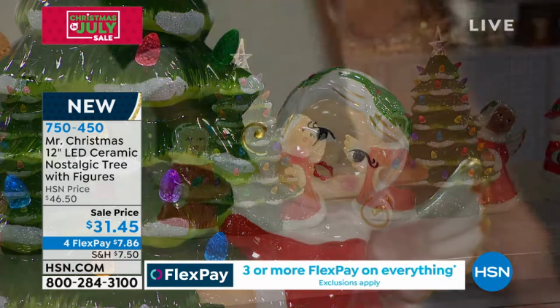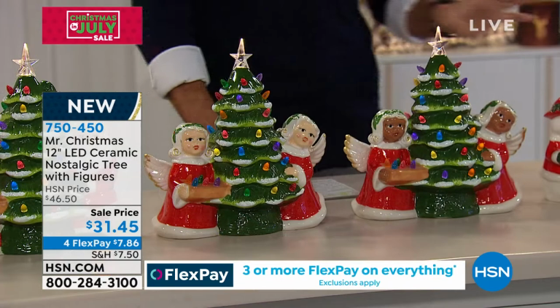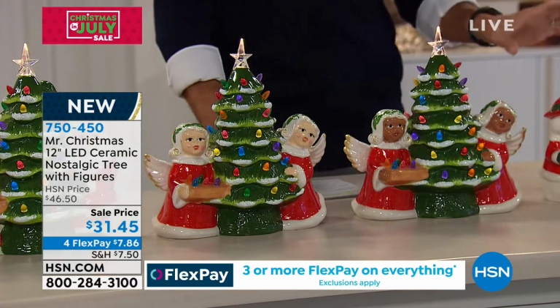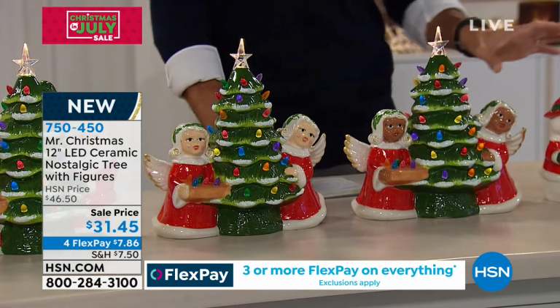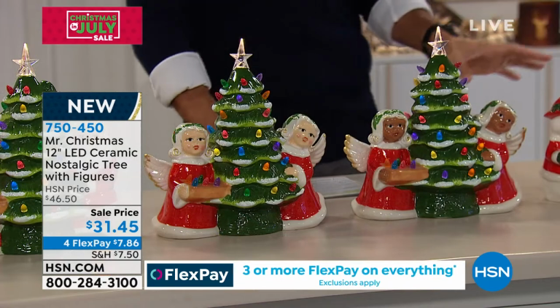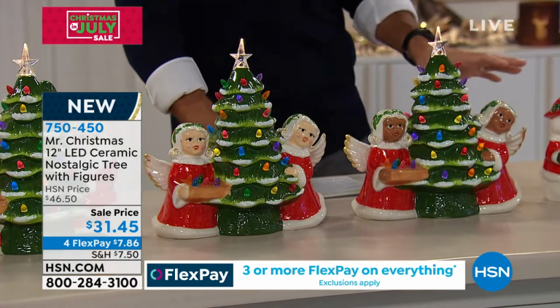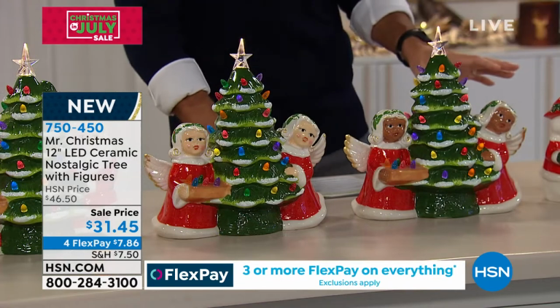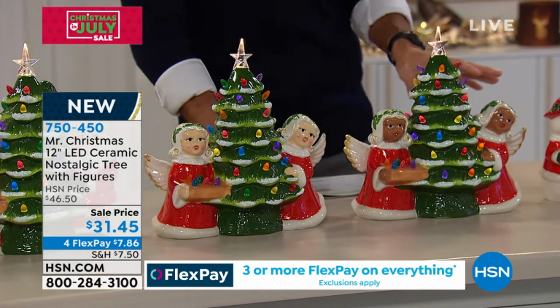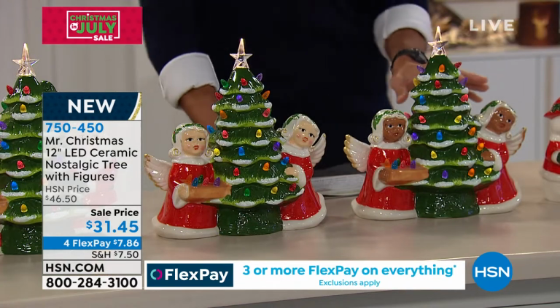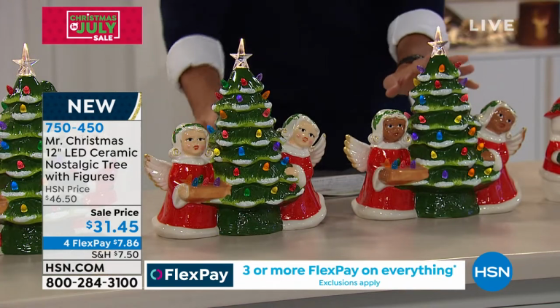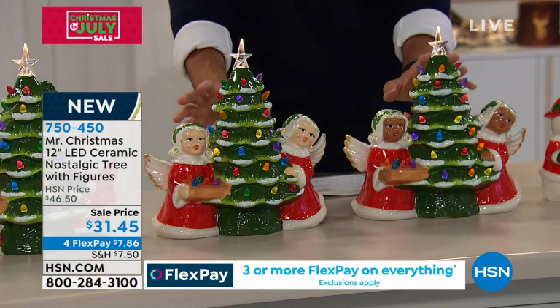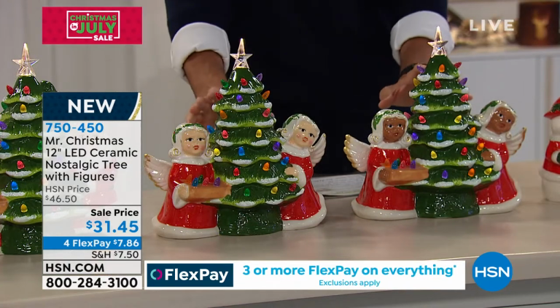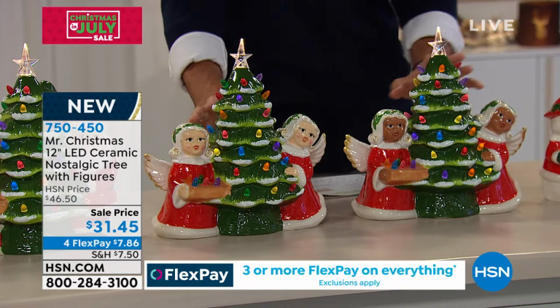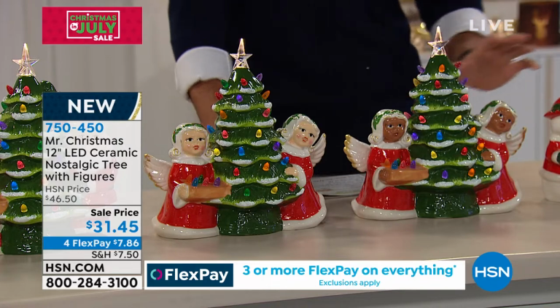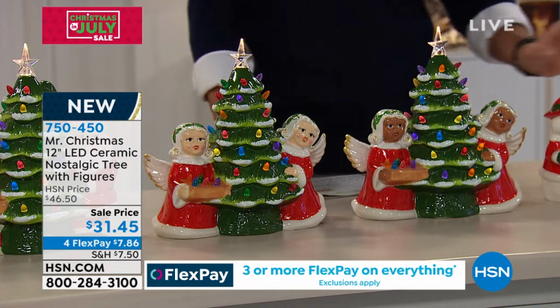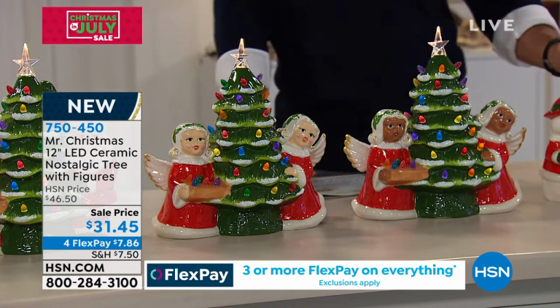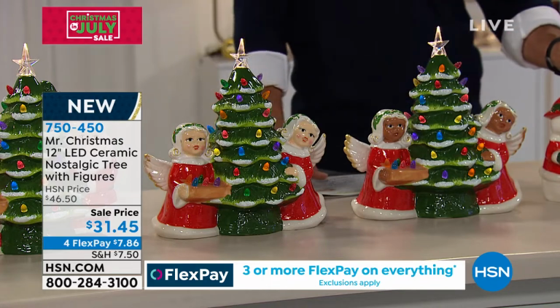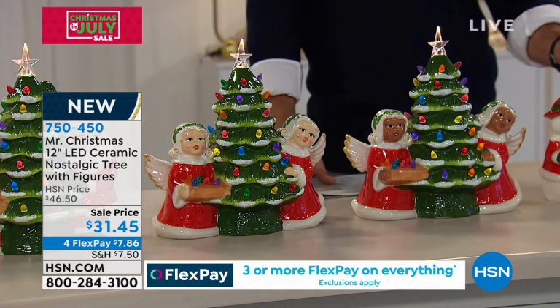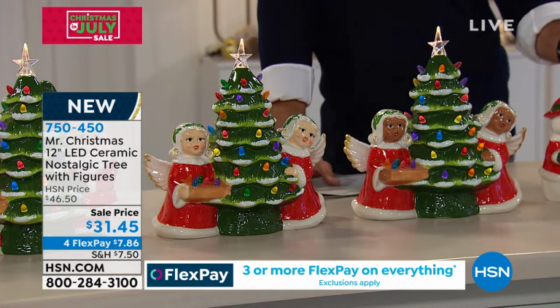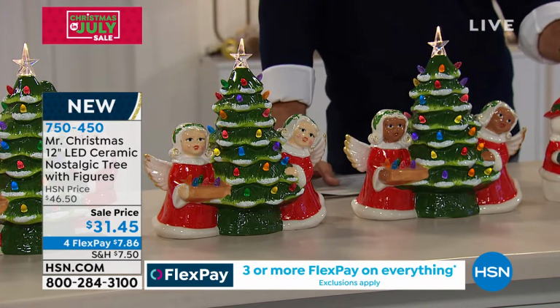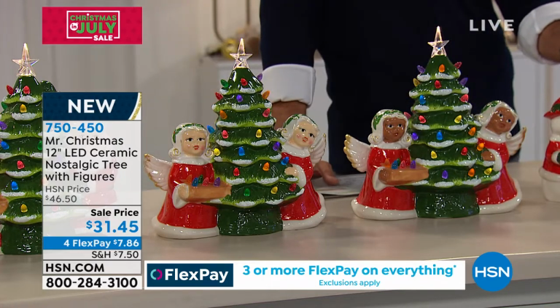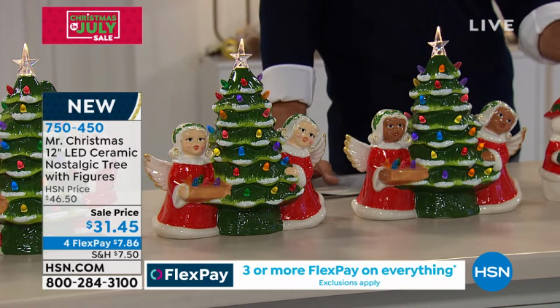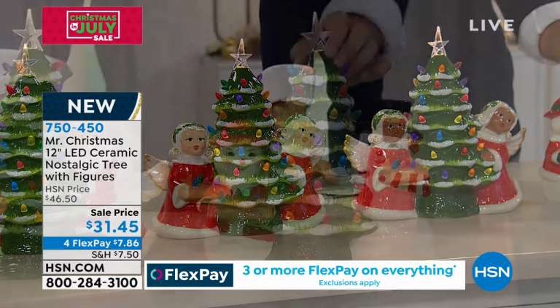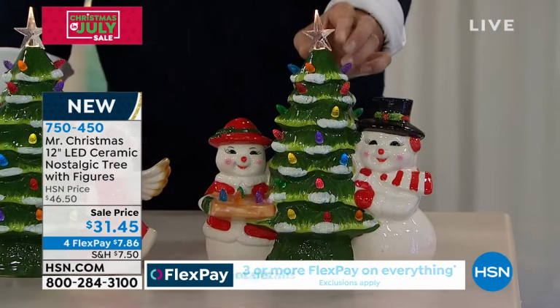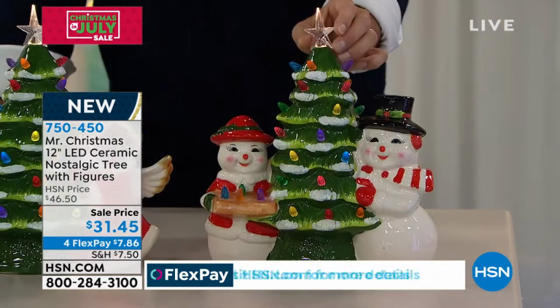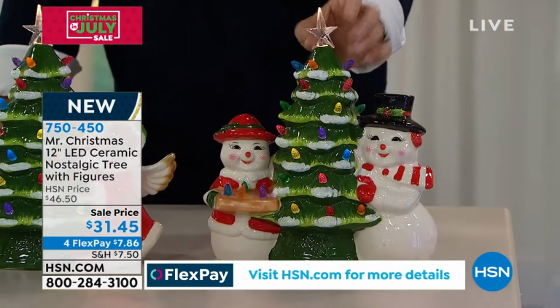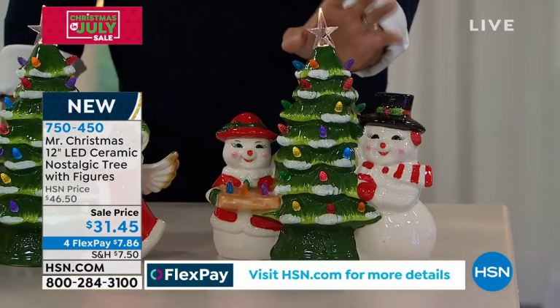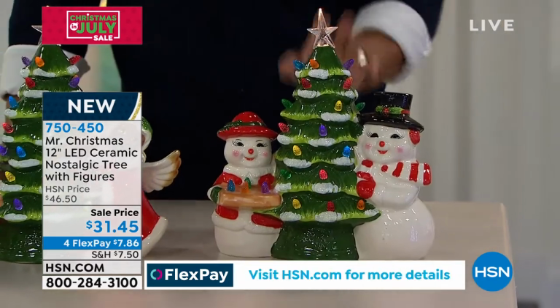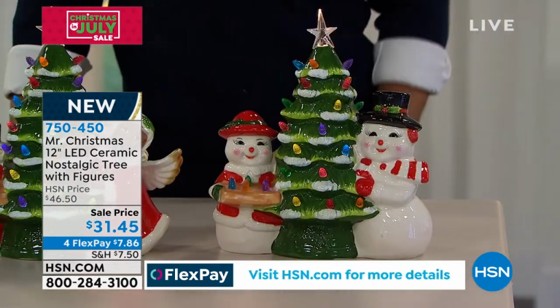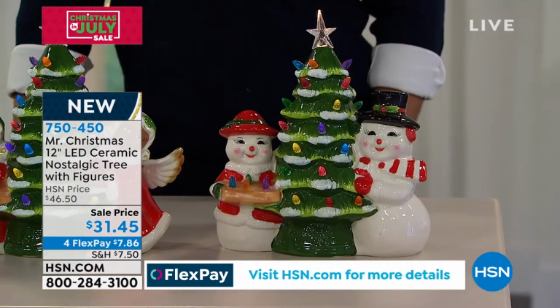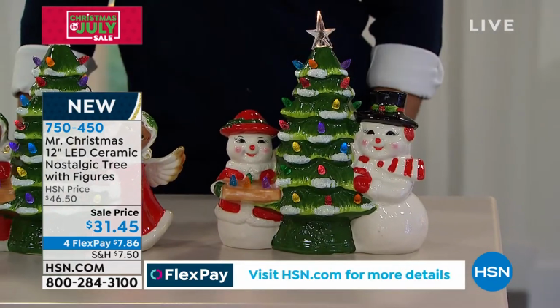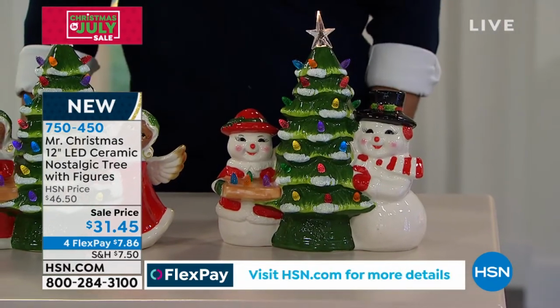And then lastly, after the angels here — these are your two angel choices — and then down here we have the really fun snowman. Again, with that great detail.